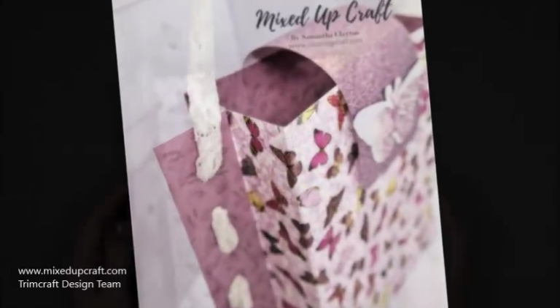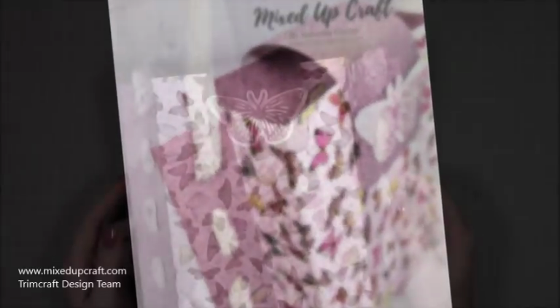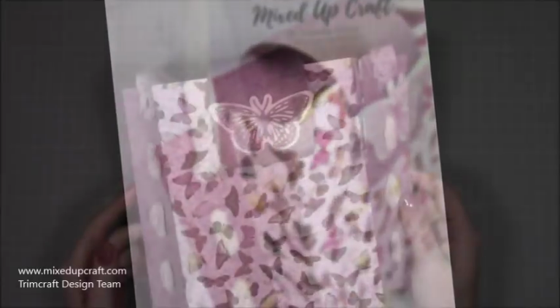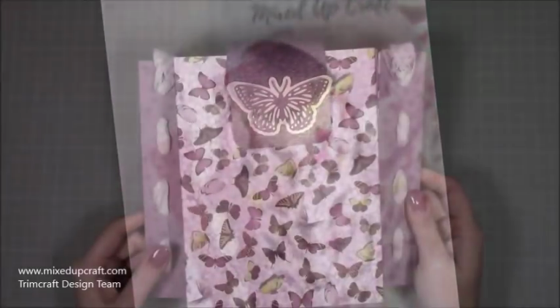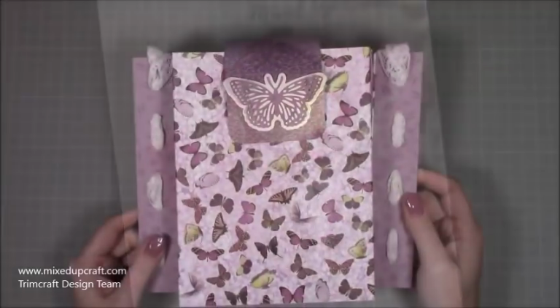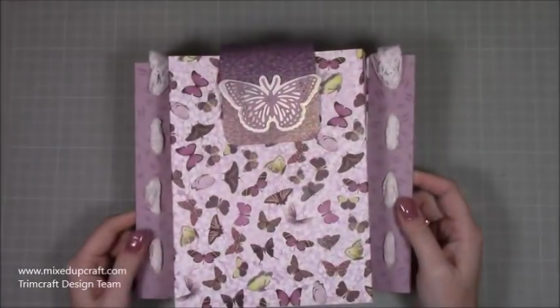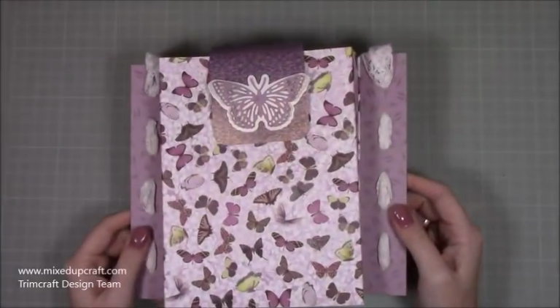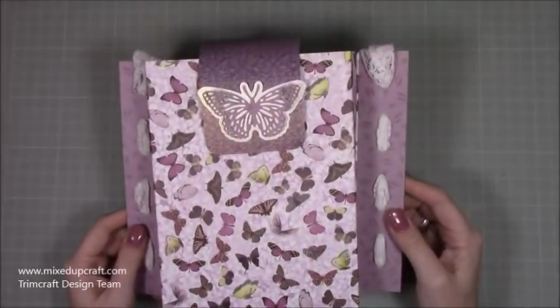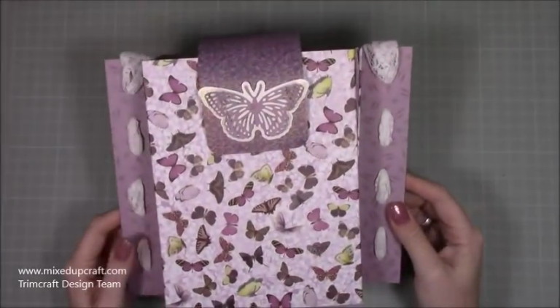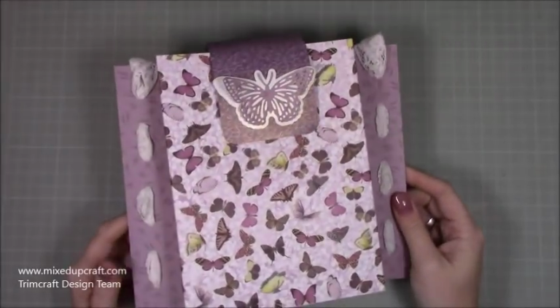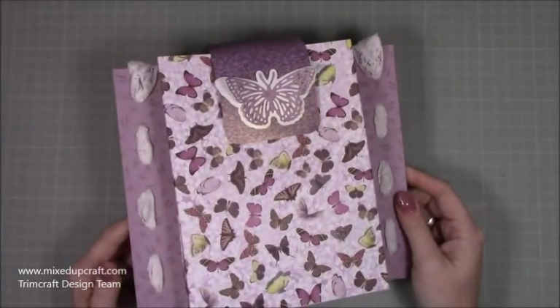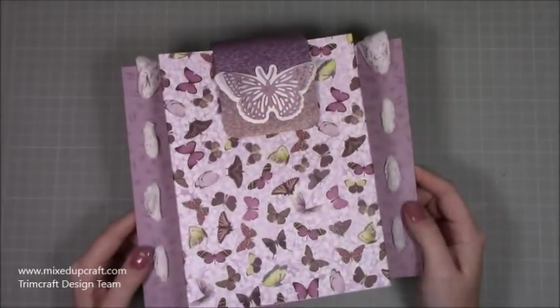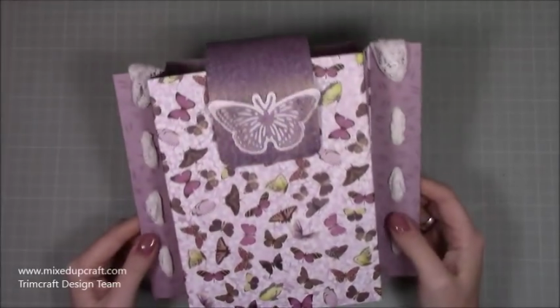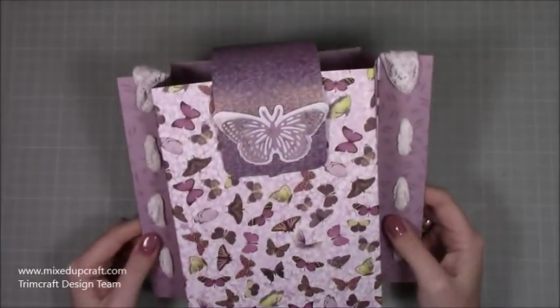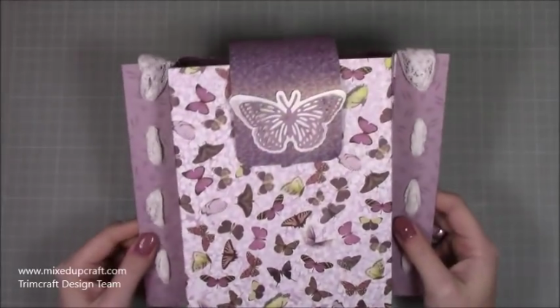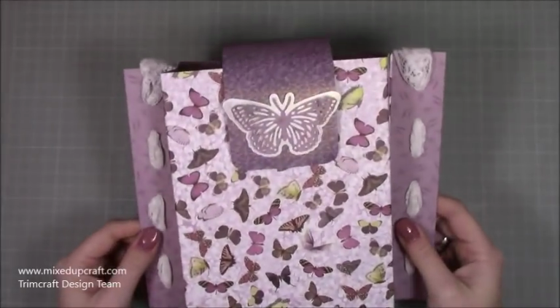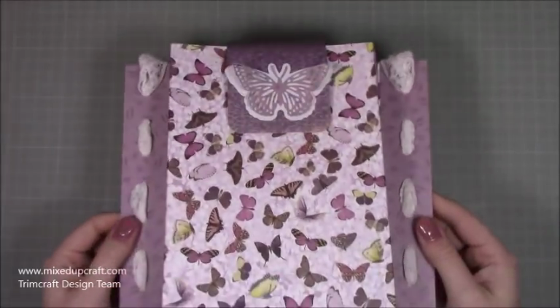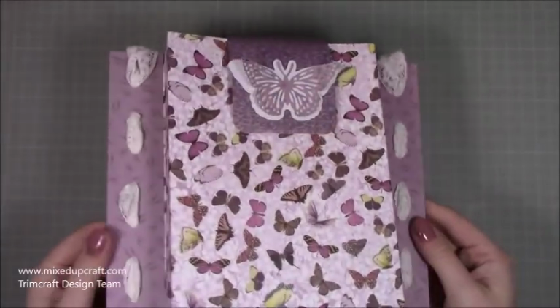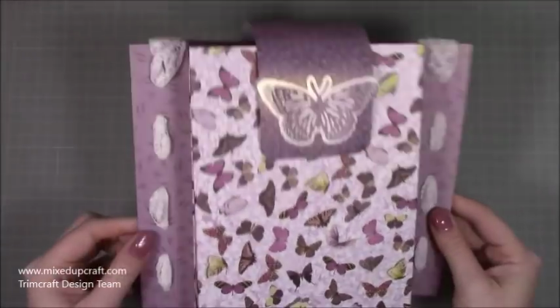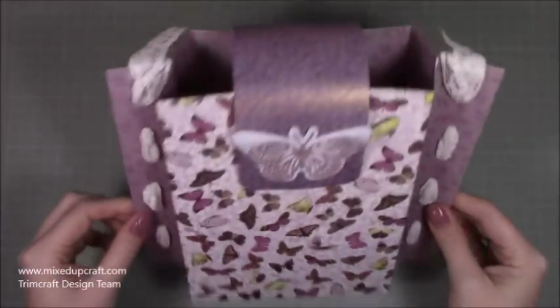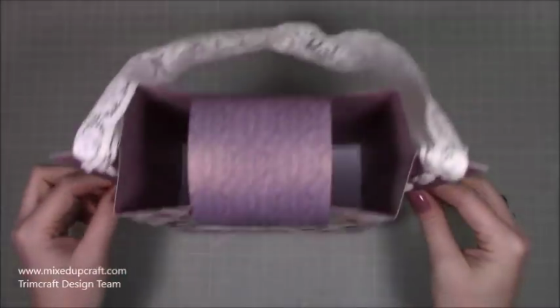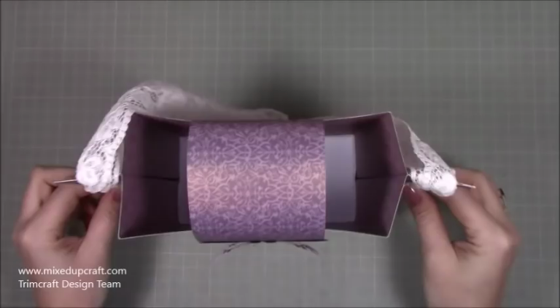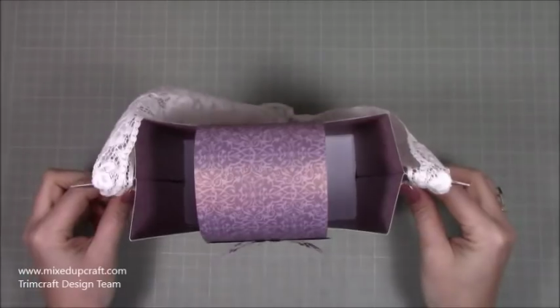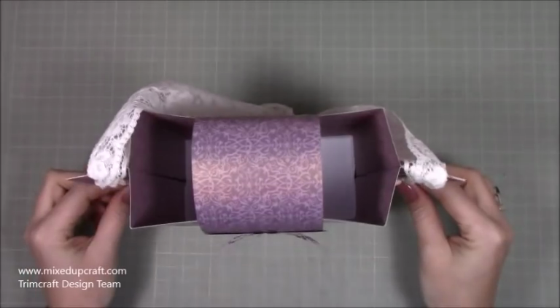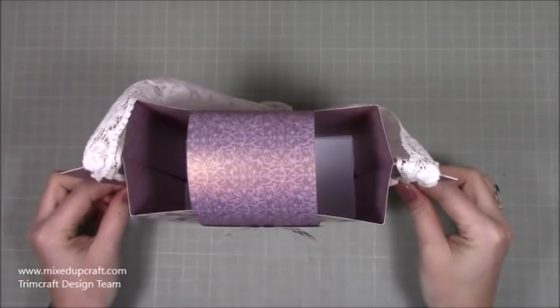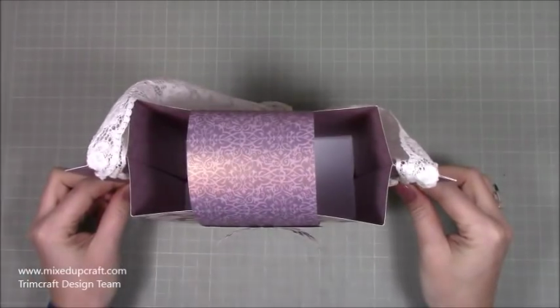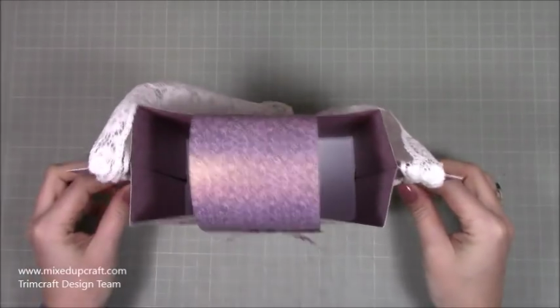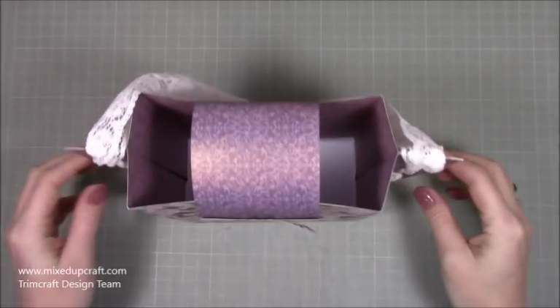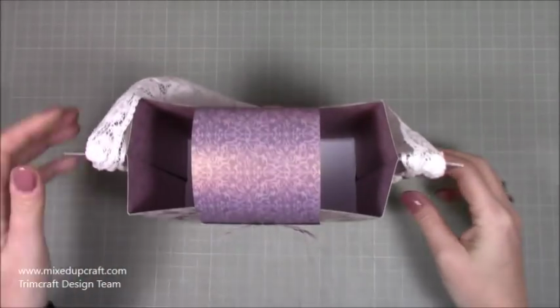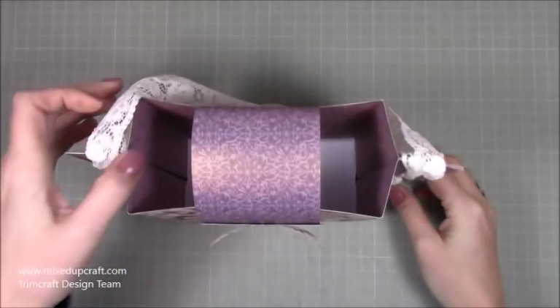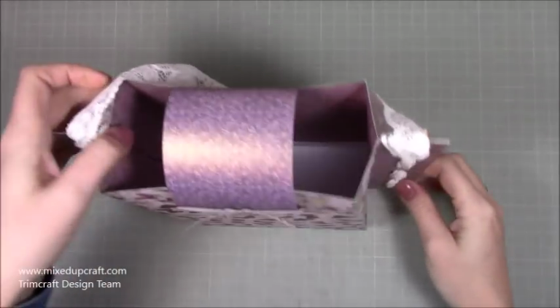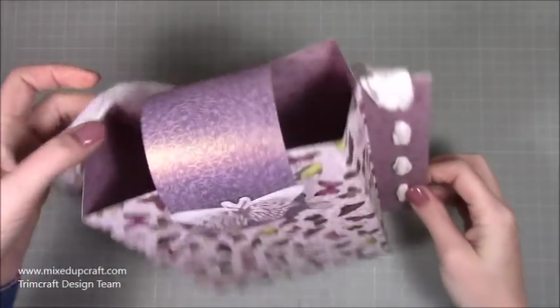Hi everybody, it's Sam at Mixed Up Craft. Thank you for watching my tutorial today. I've got this fun gift bag that I'm going to show you how to make.